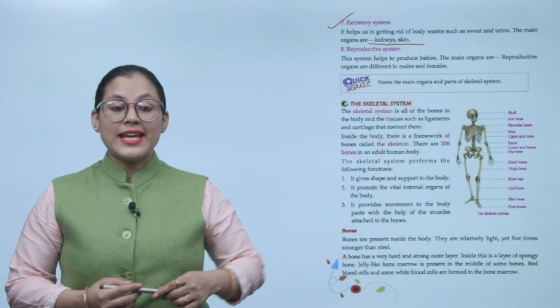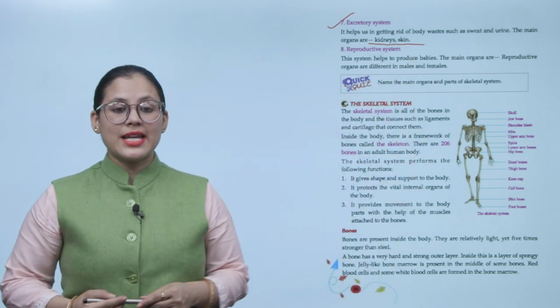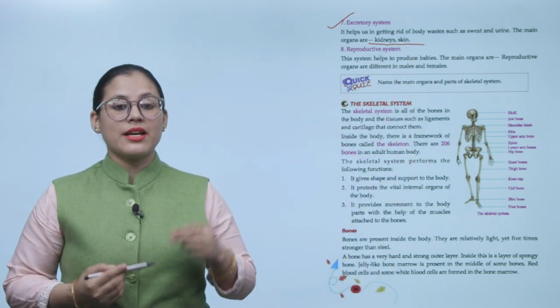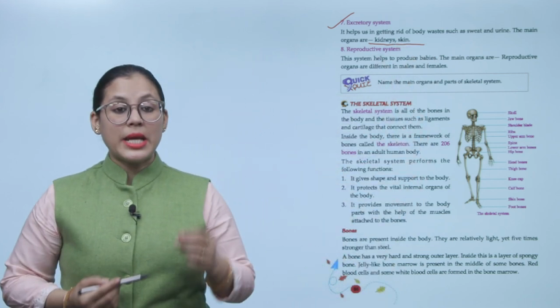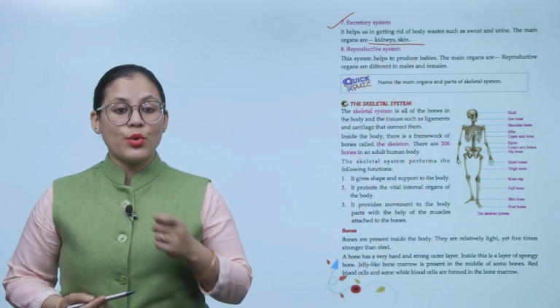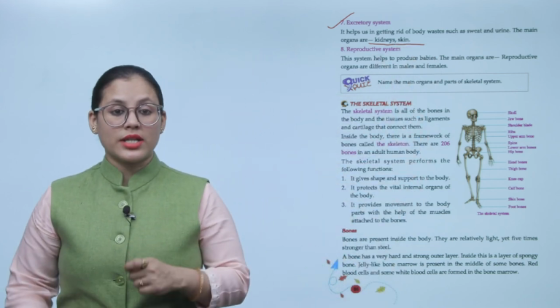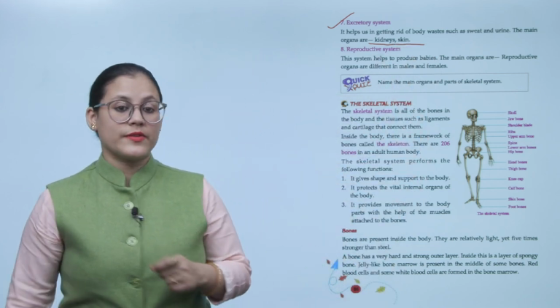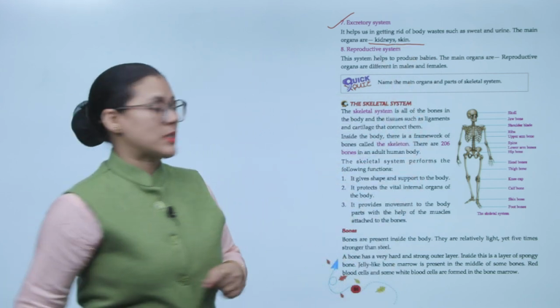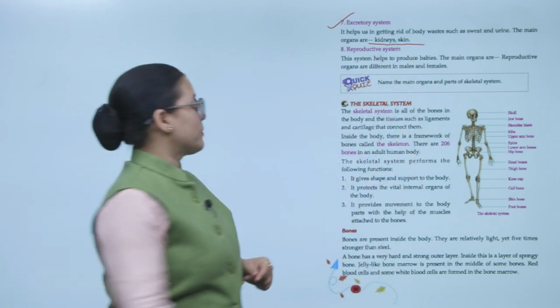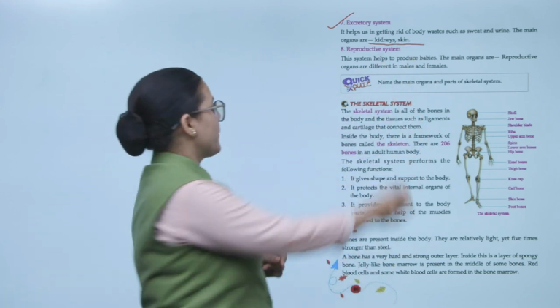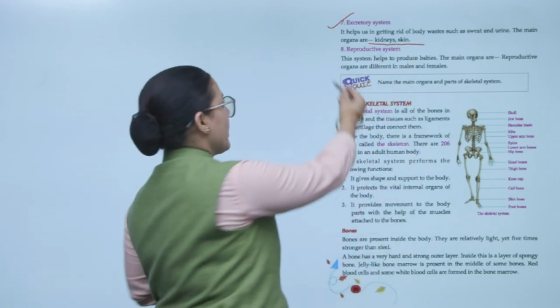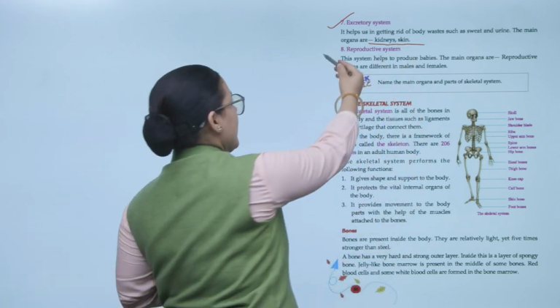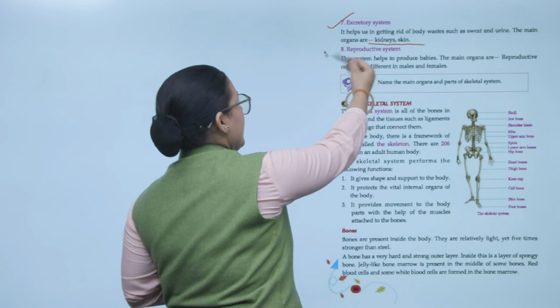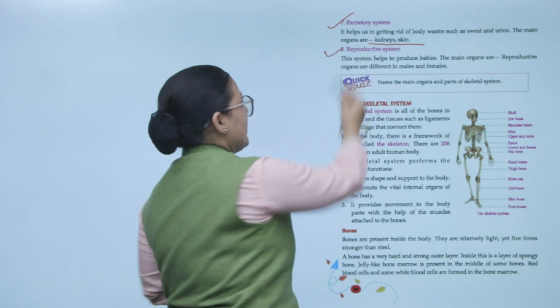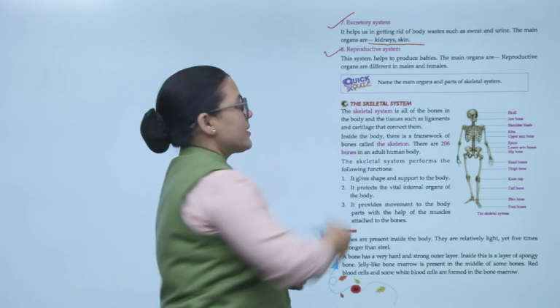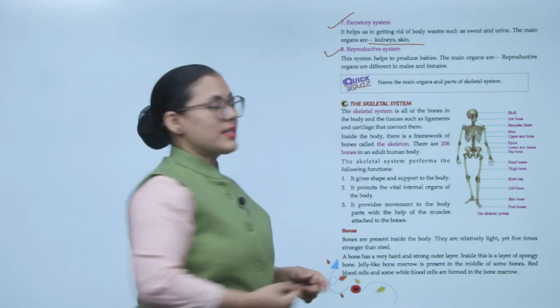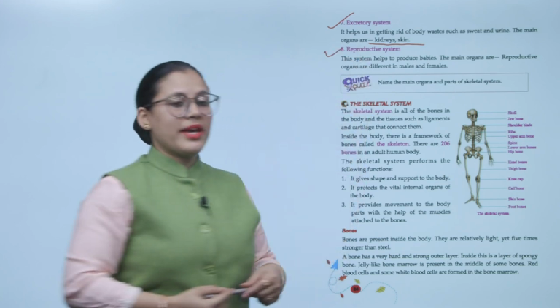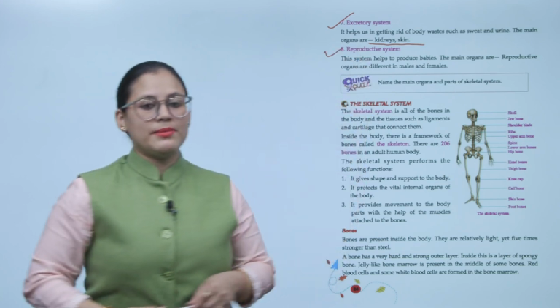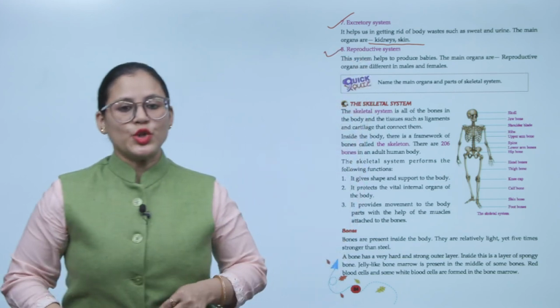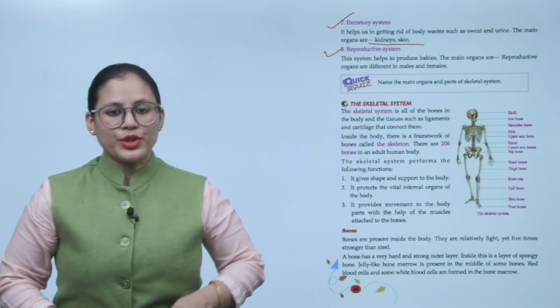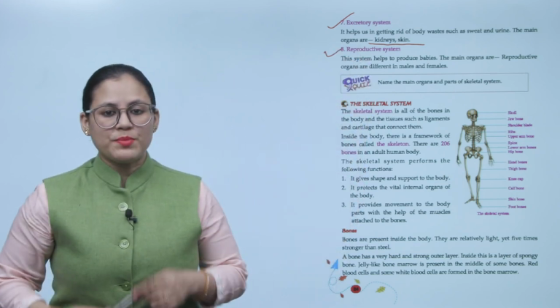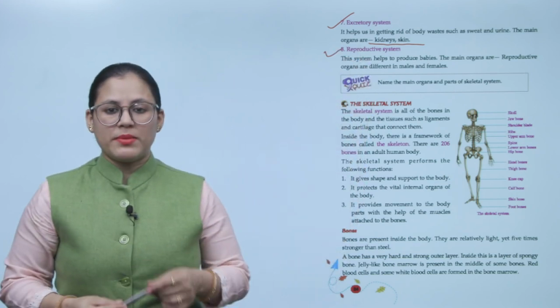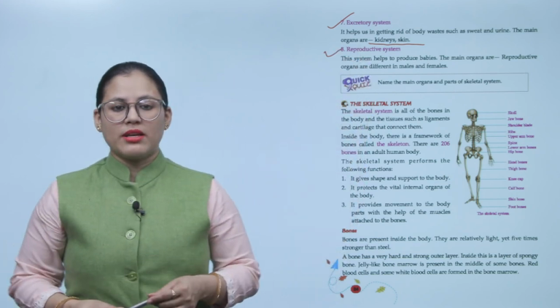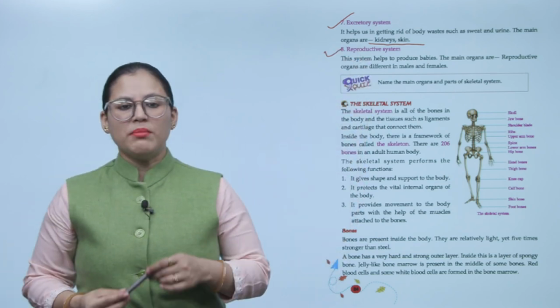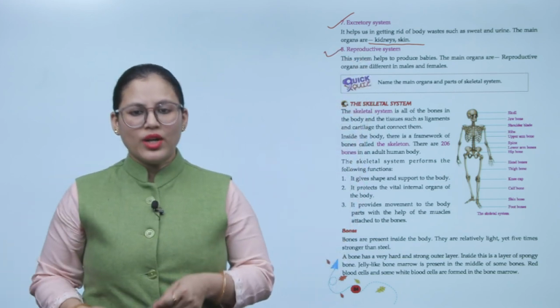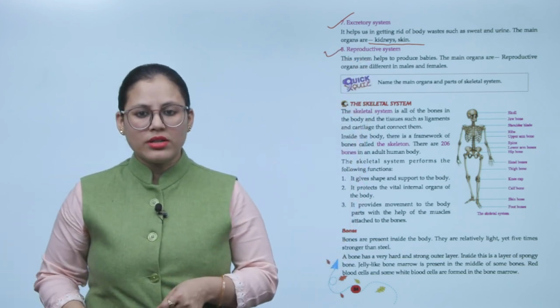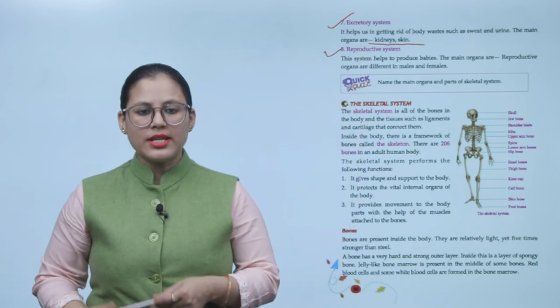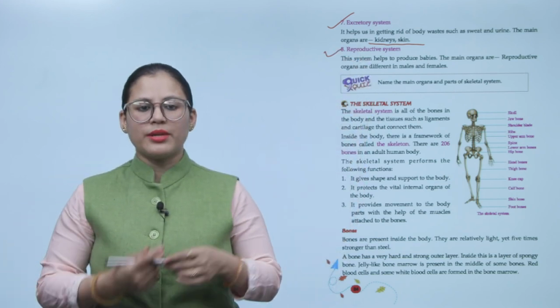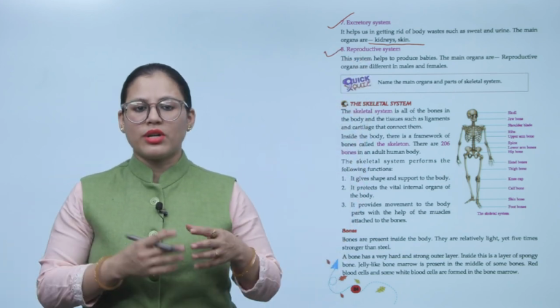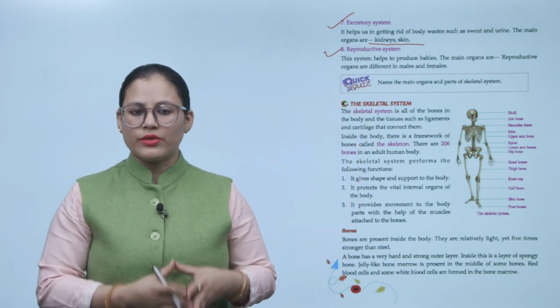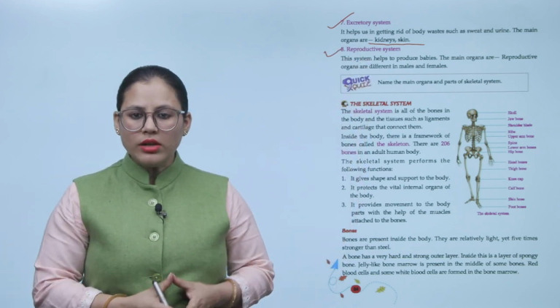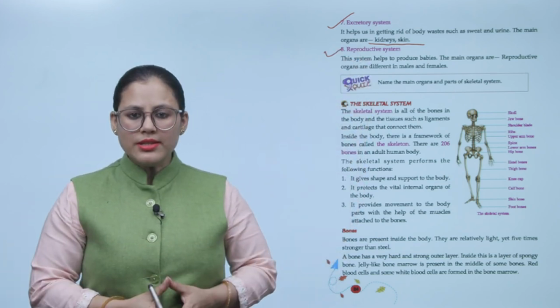Next is the reproductive system. This system helps to produce babies. The main organs are the reproductive organs, which are different in males and females.